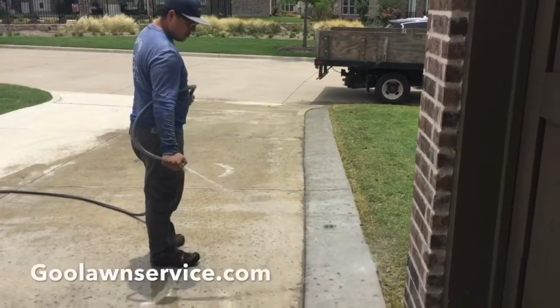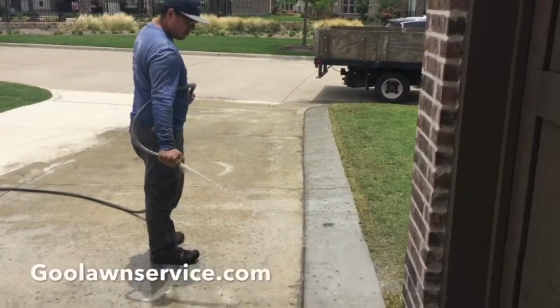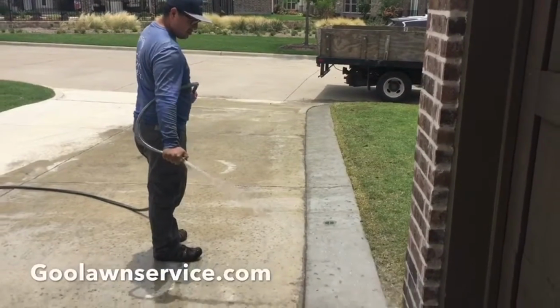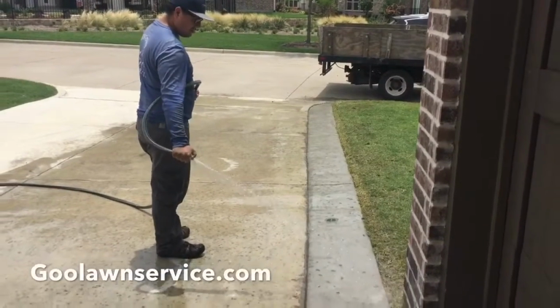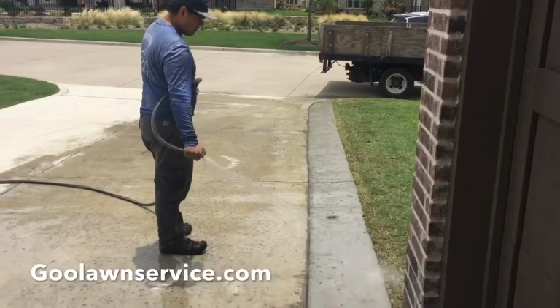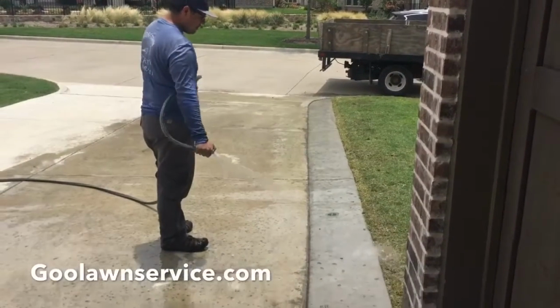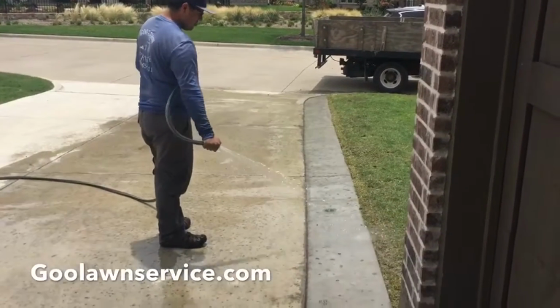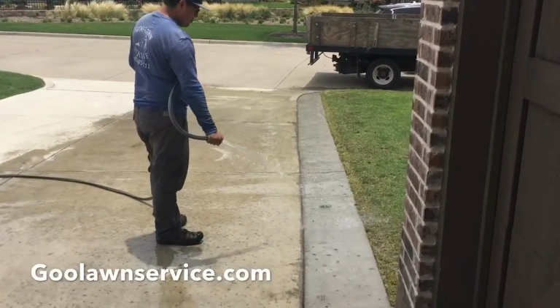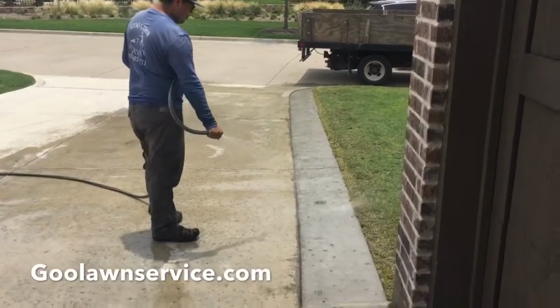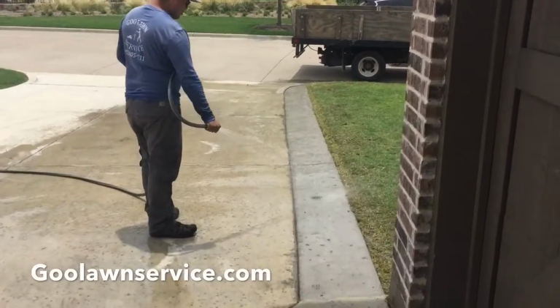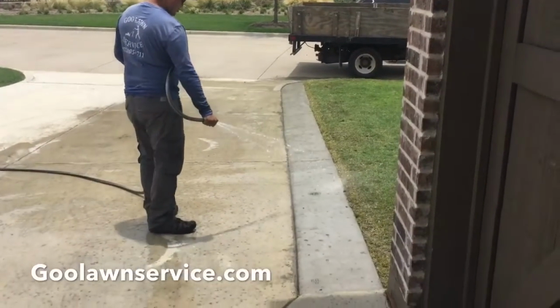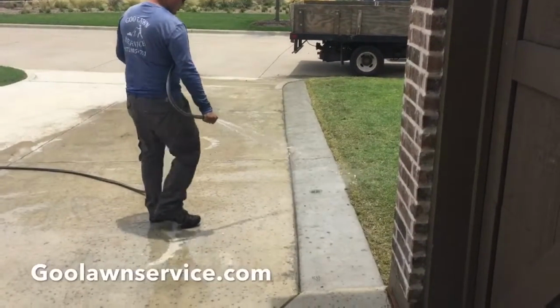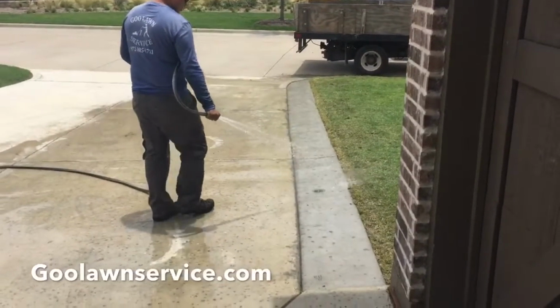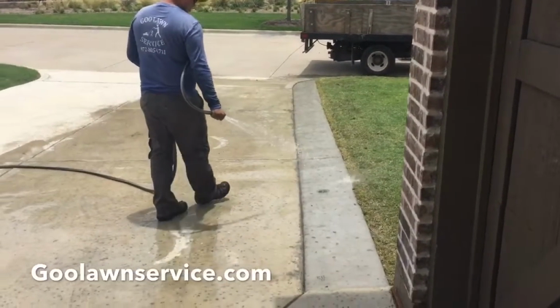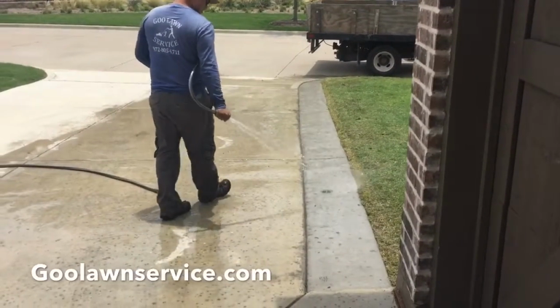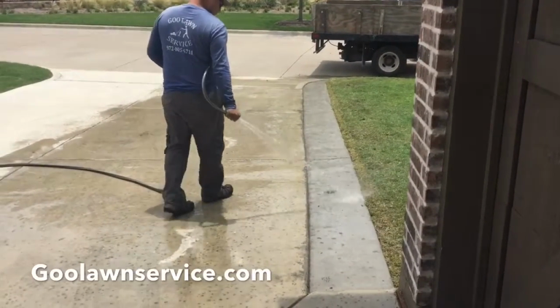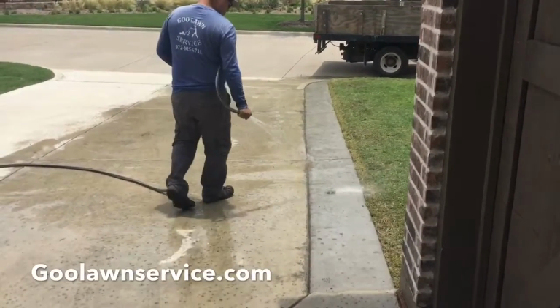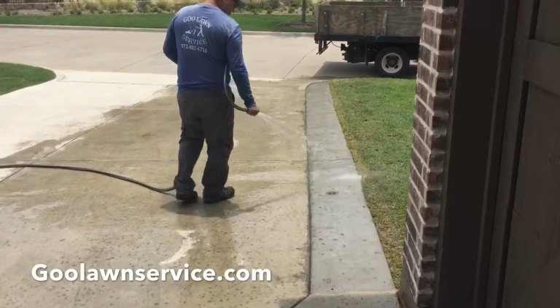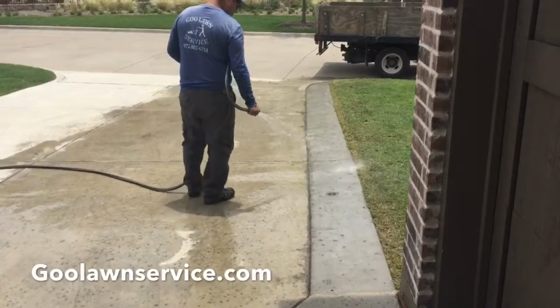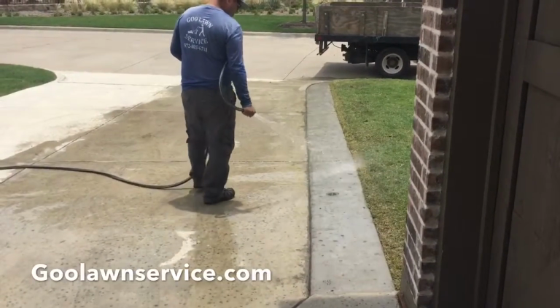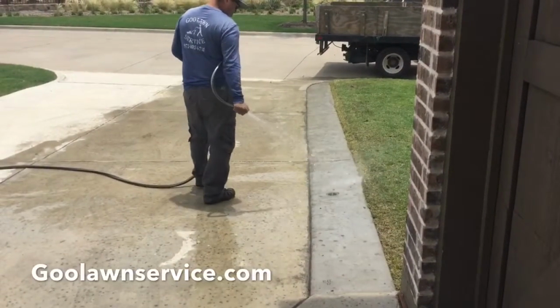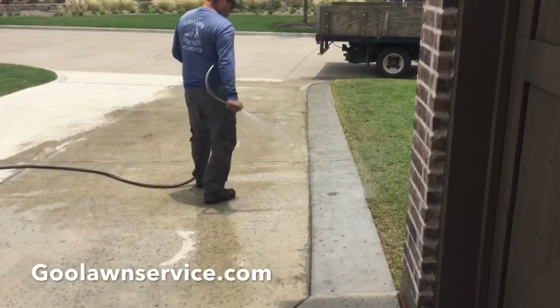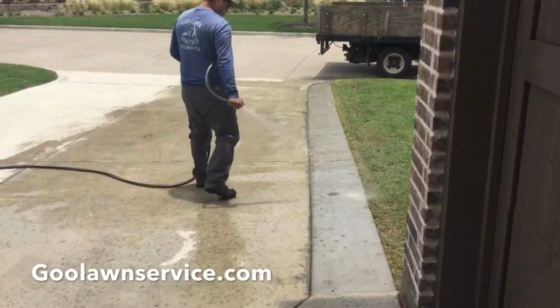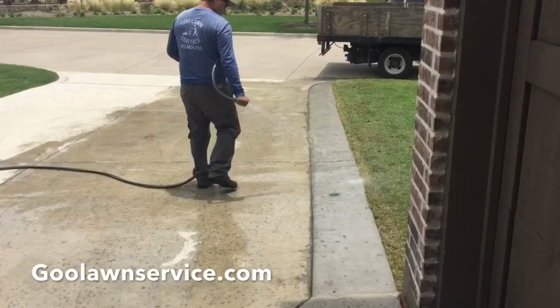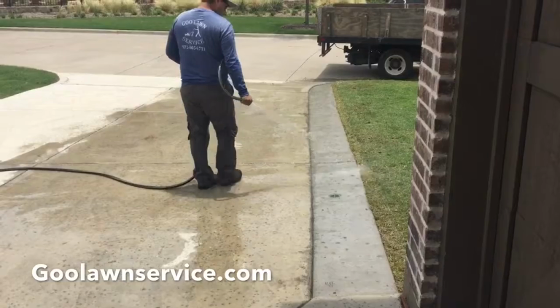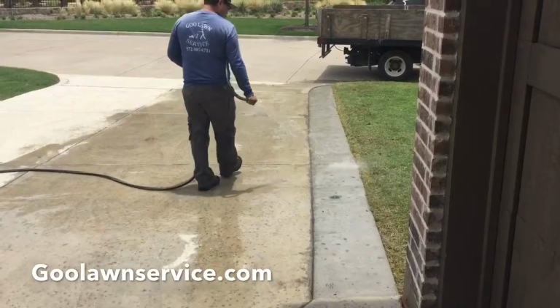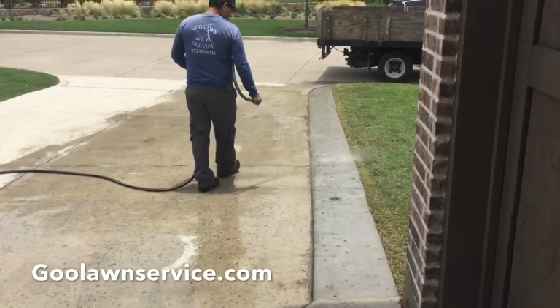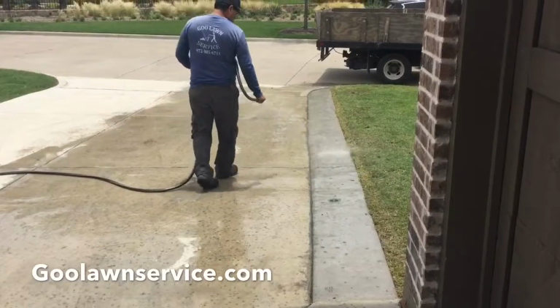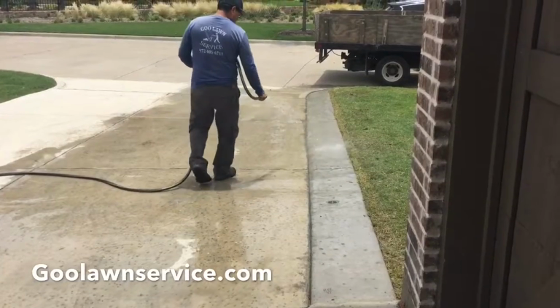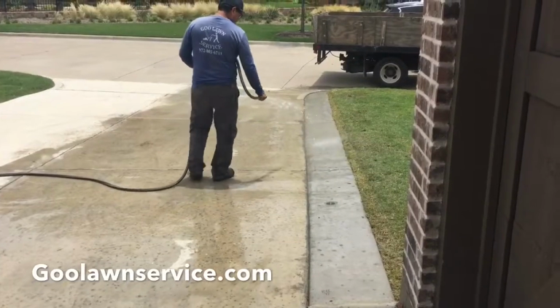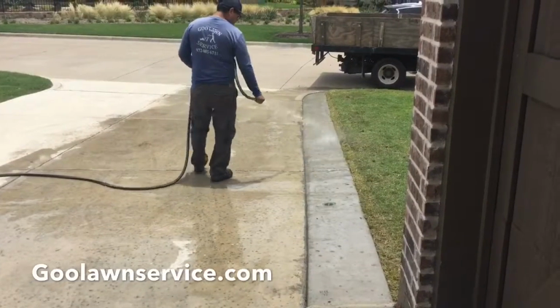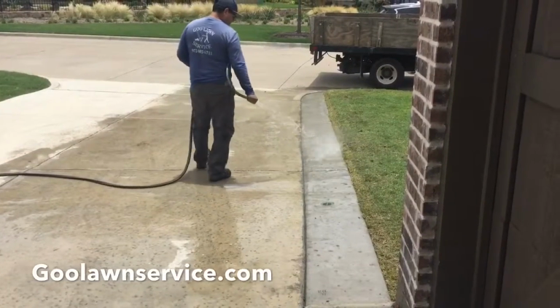Hello everyone, Goulon Service over here. We just want to show you guys the final product of our extended driveway patio.